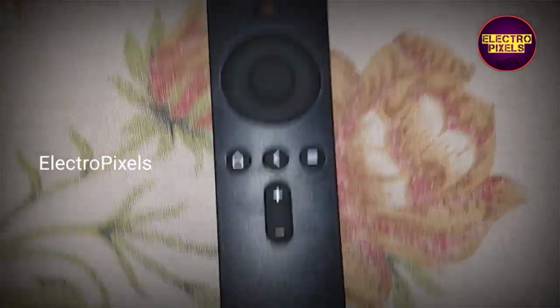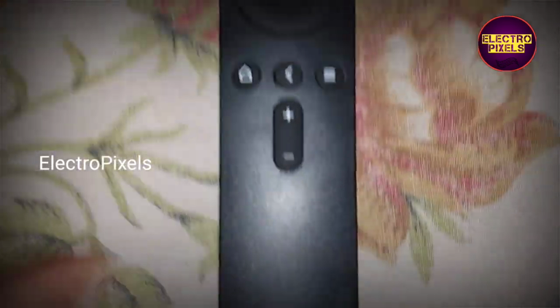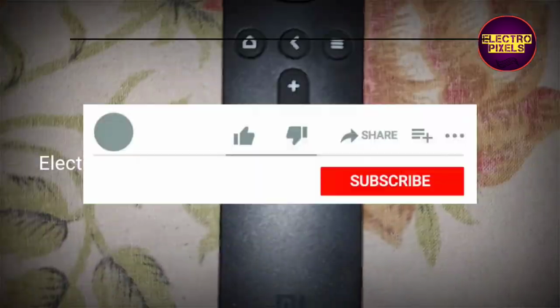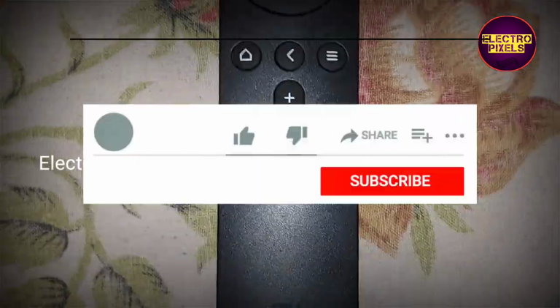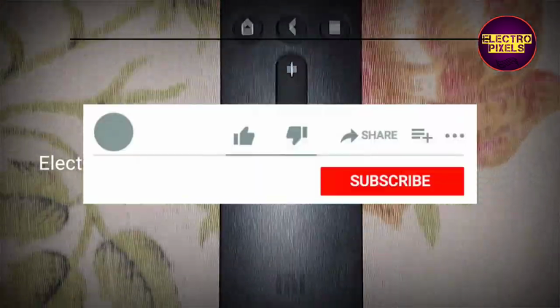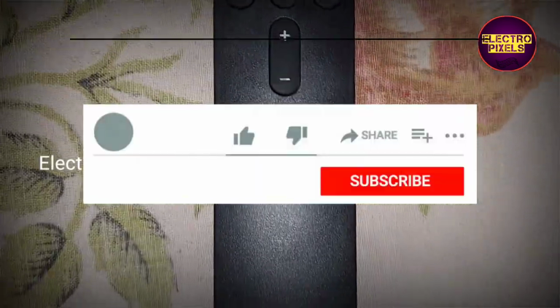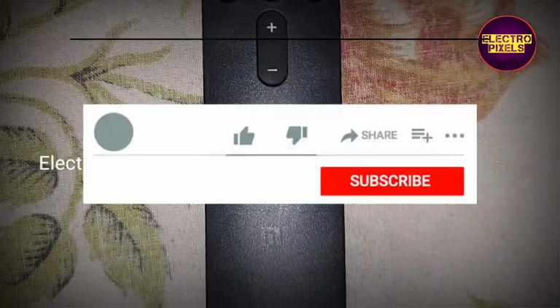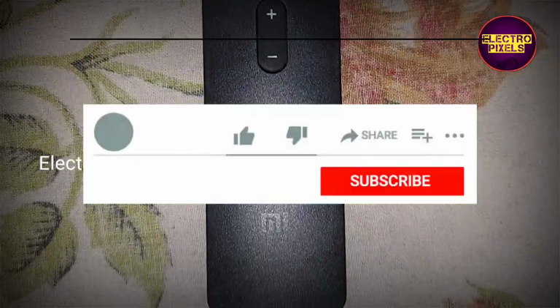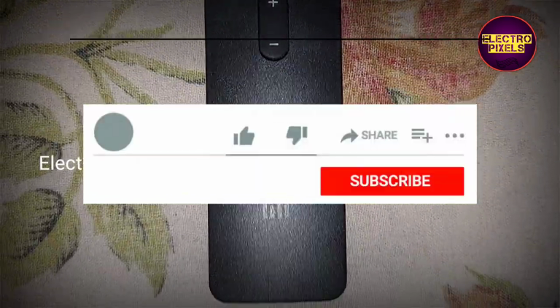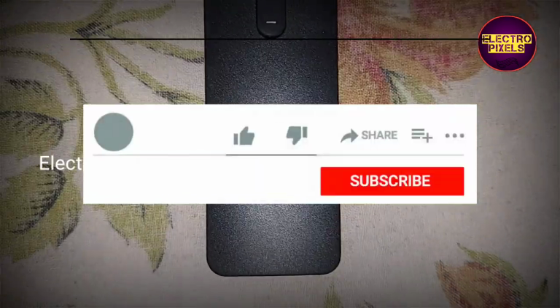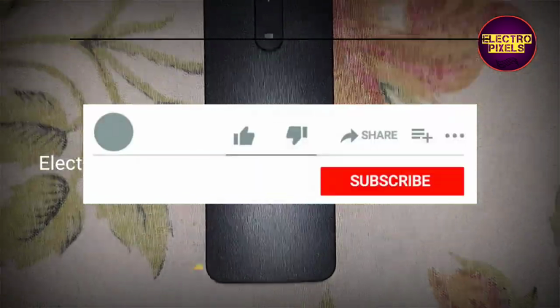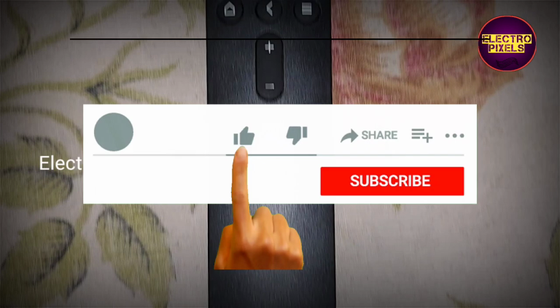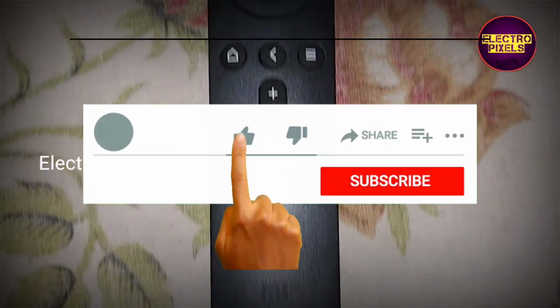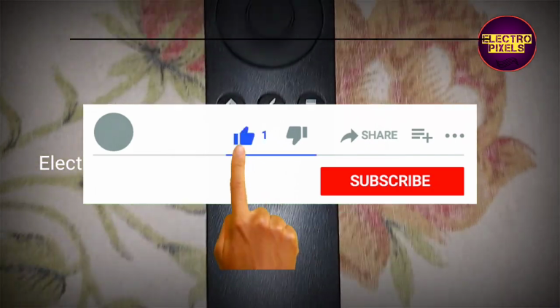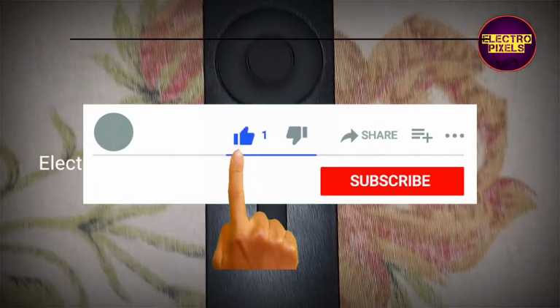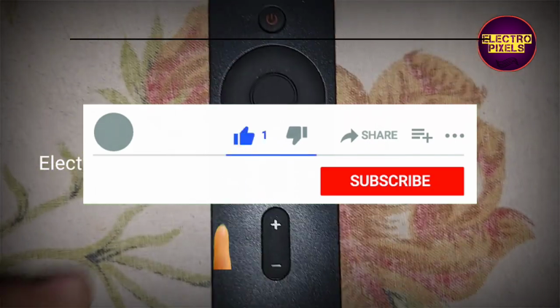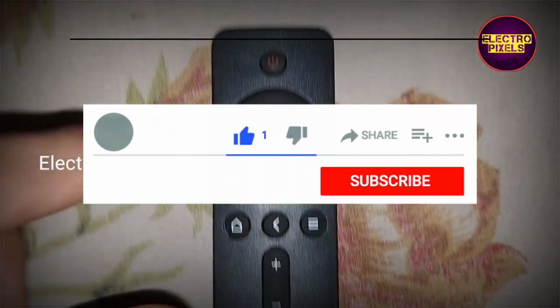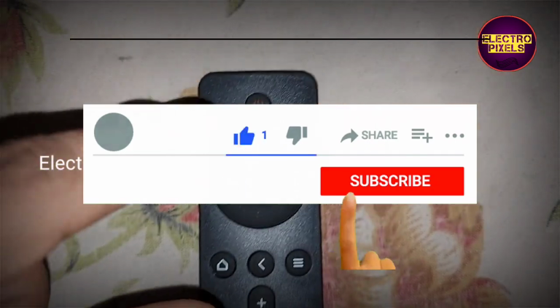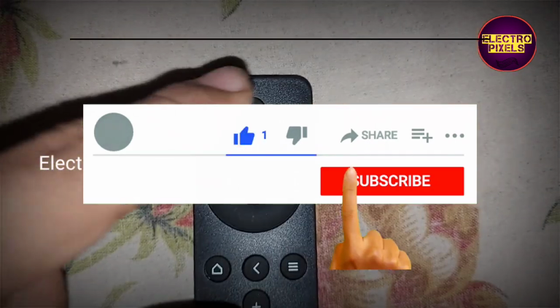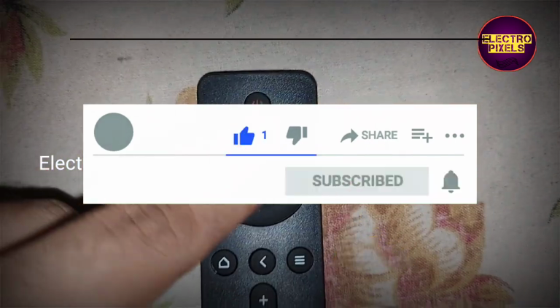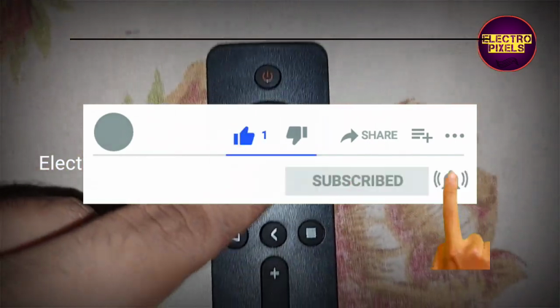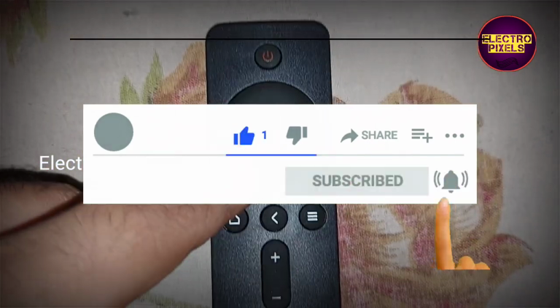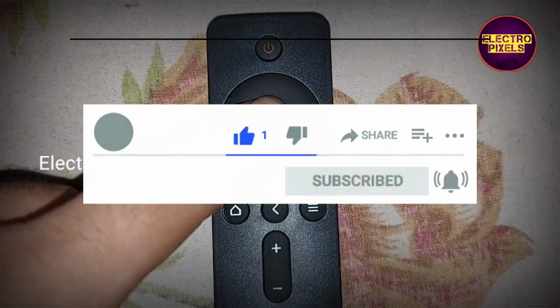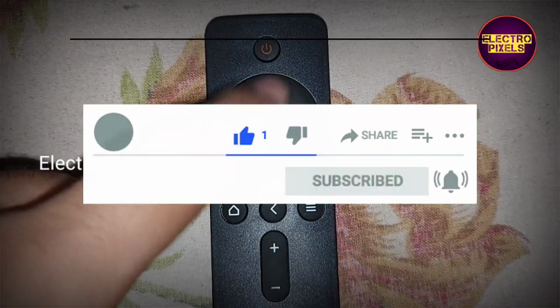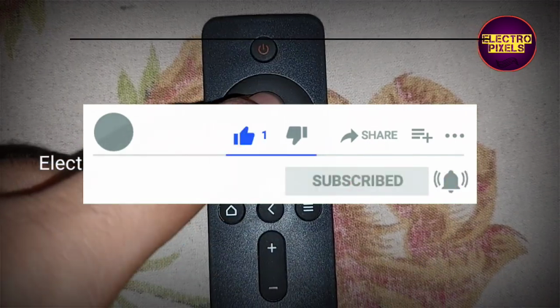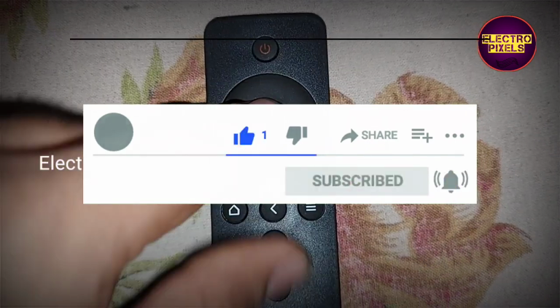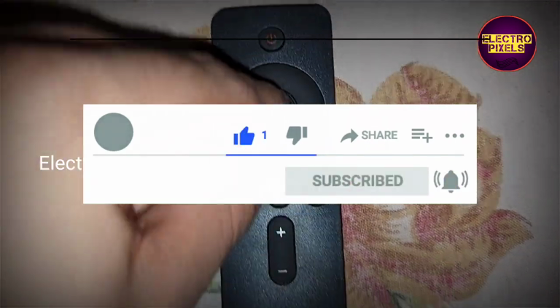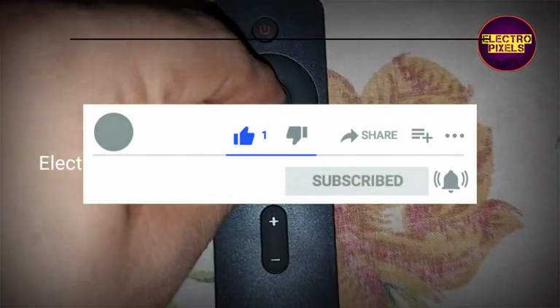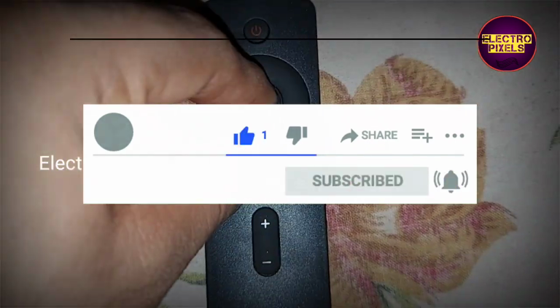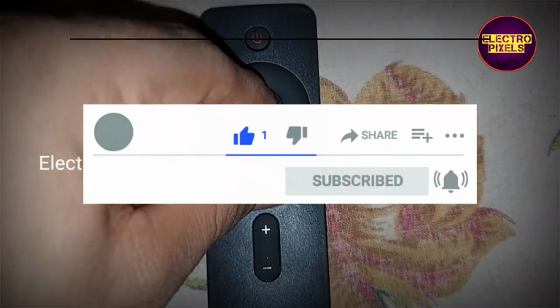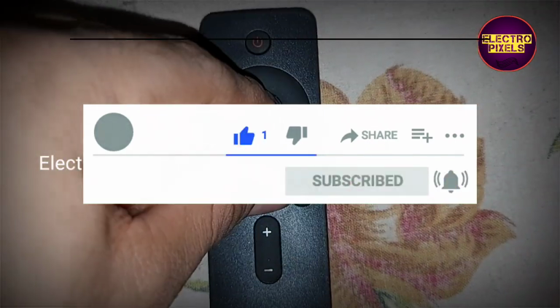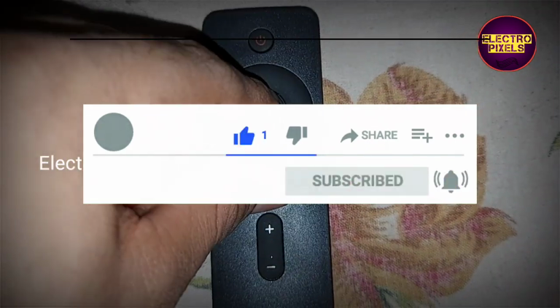Hello friends, welcome to Ultra Pixels. Today in this video we are going to discuss how to enter into the factory mode in Mi LED TV.